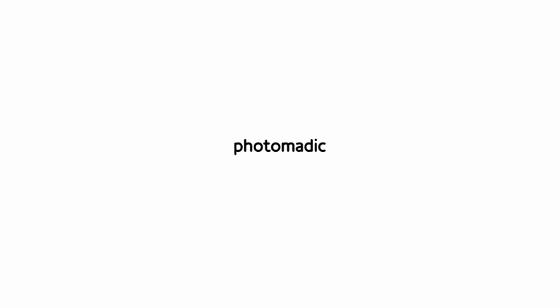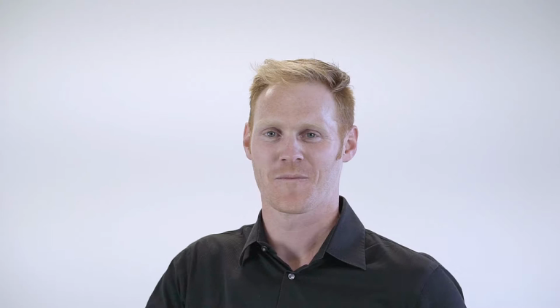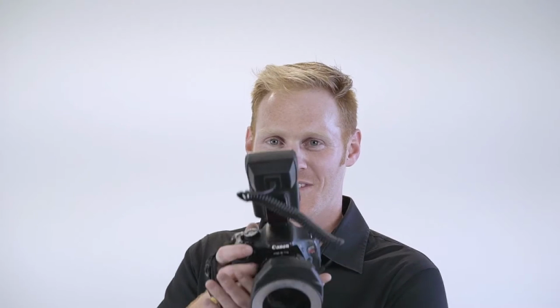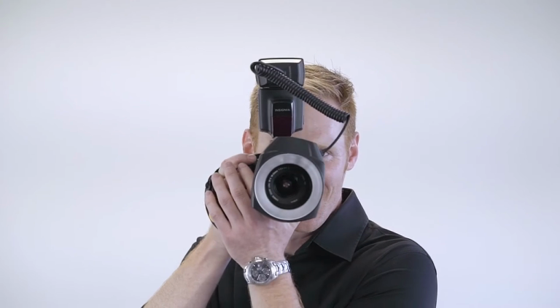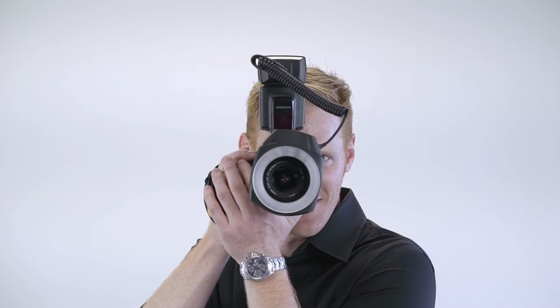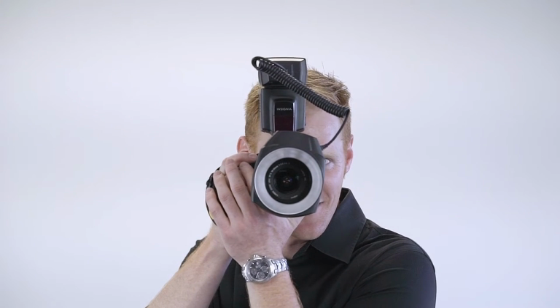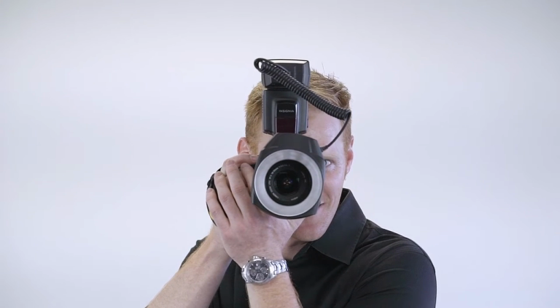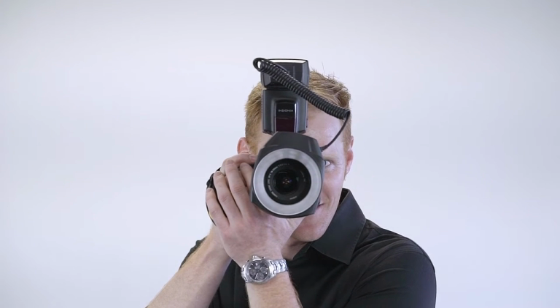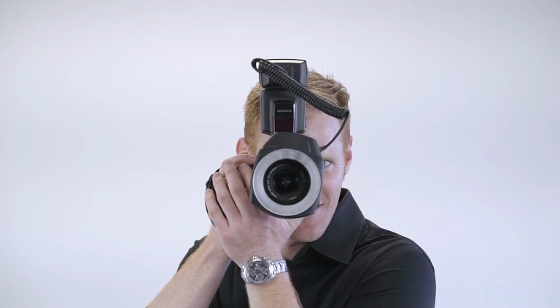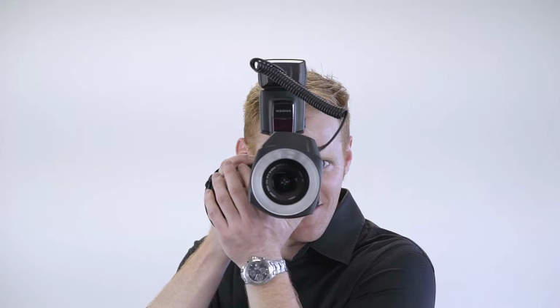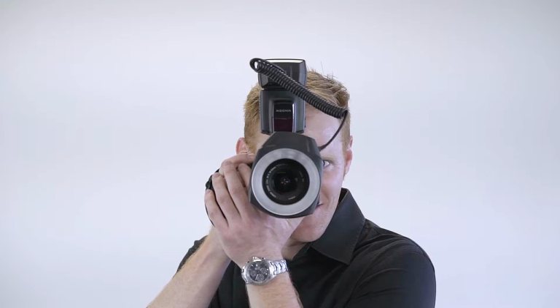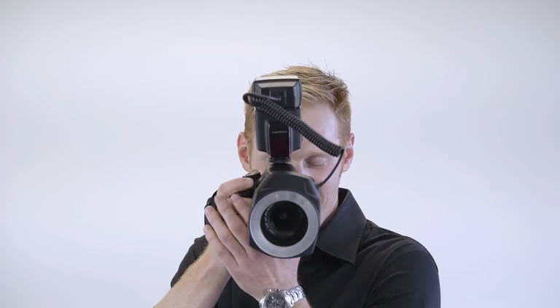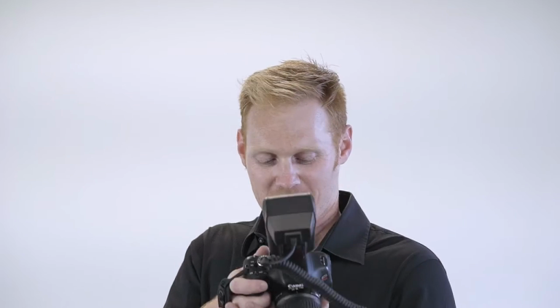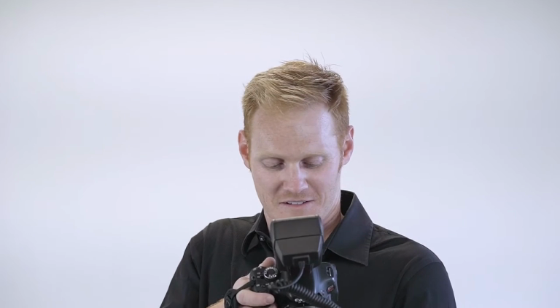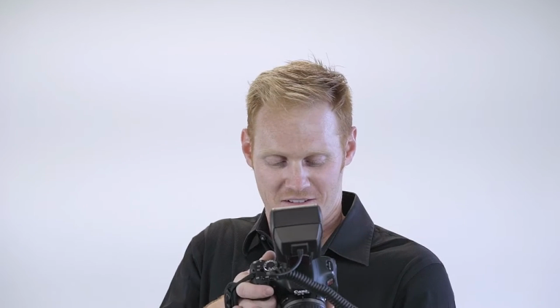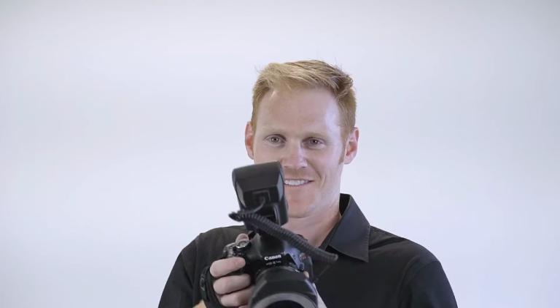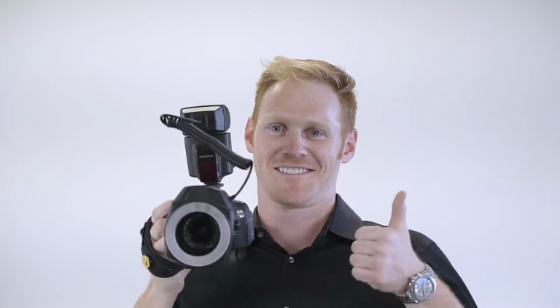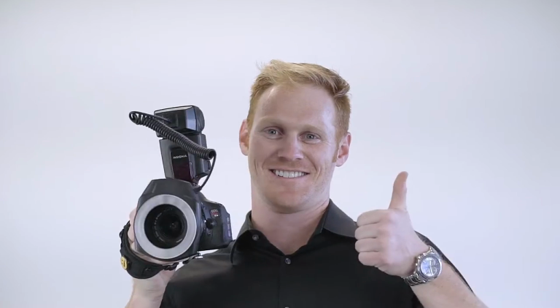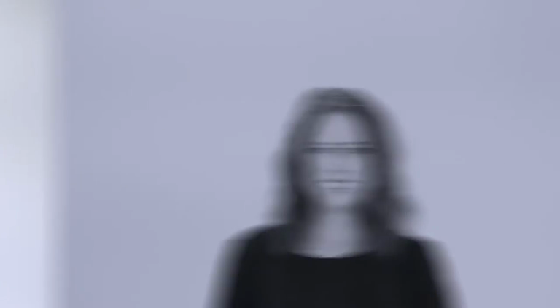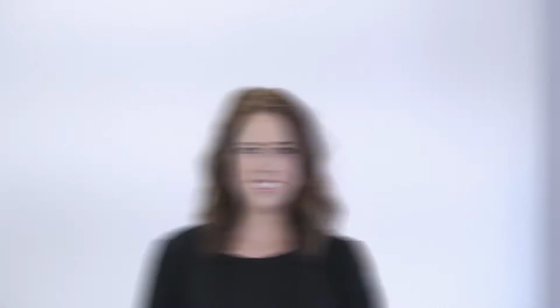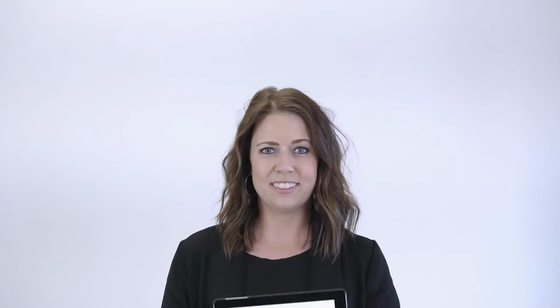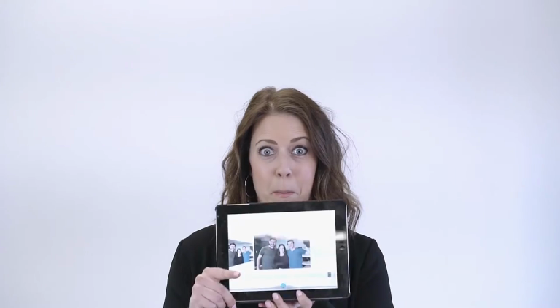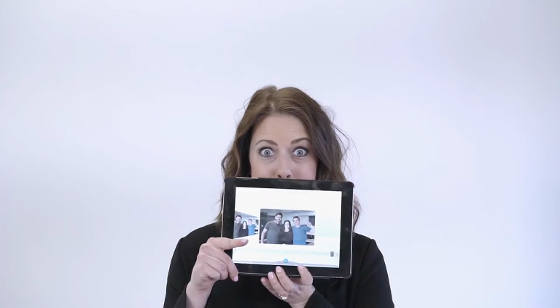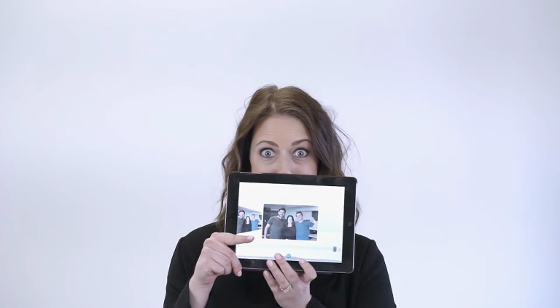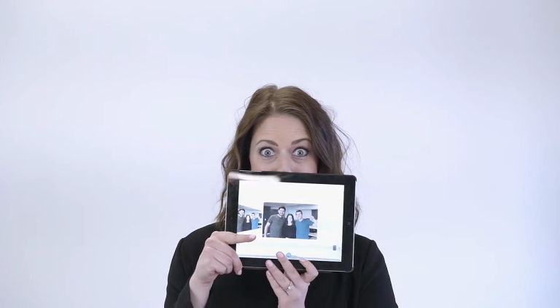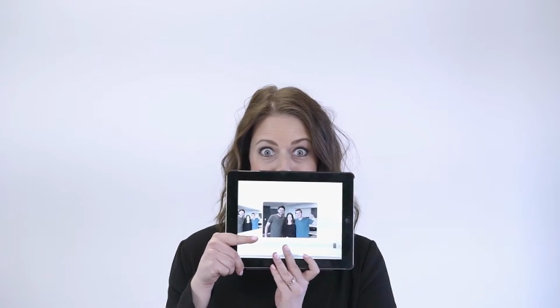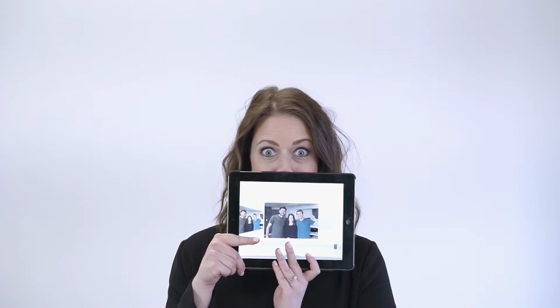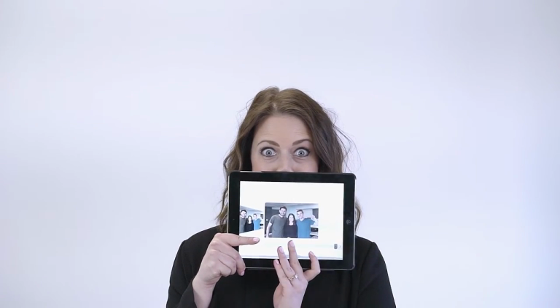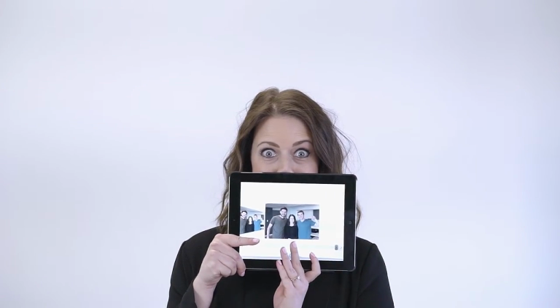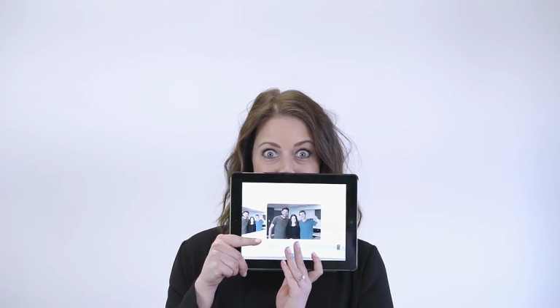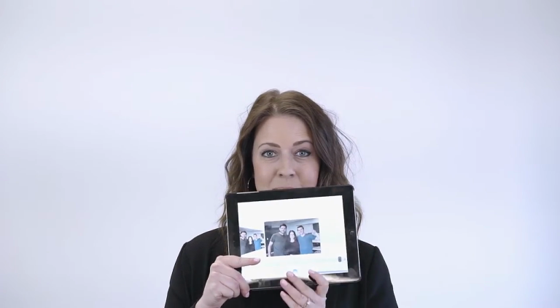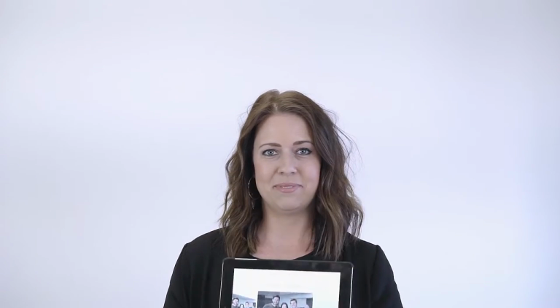Meet Walker. He's a certified photographer at Photomatic. And that's Sandra, his trusty iPad assistant.